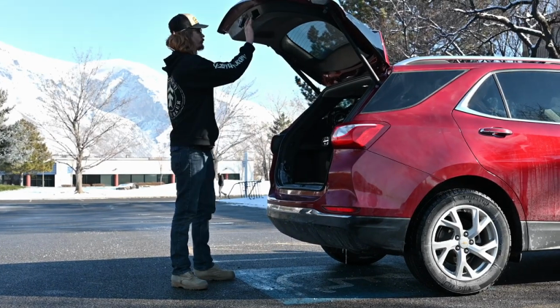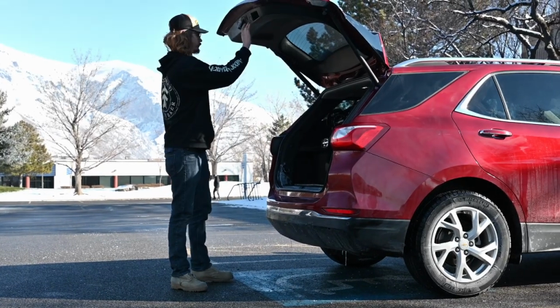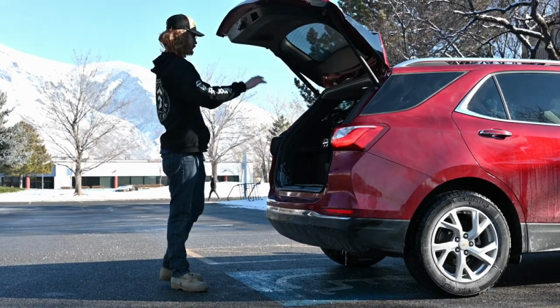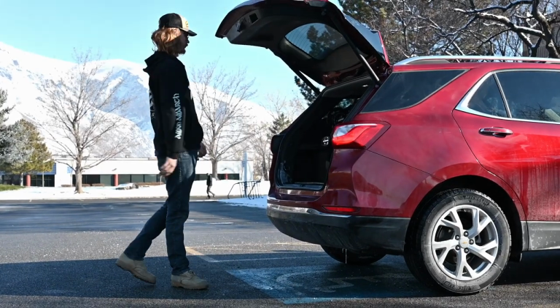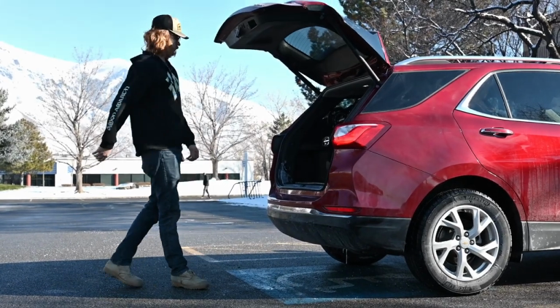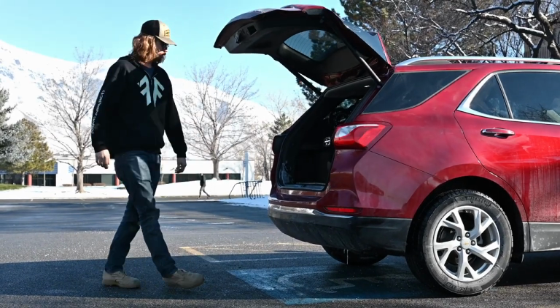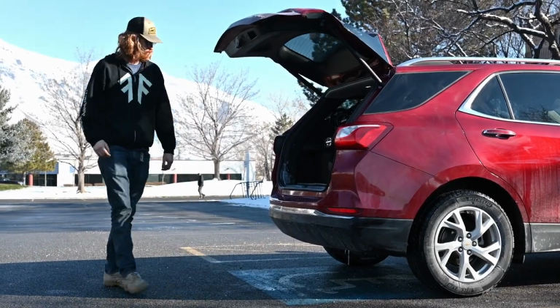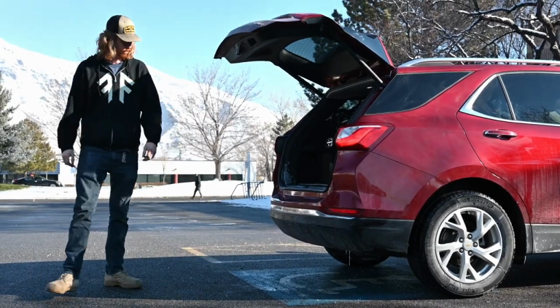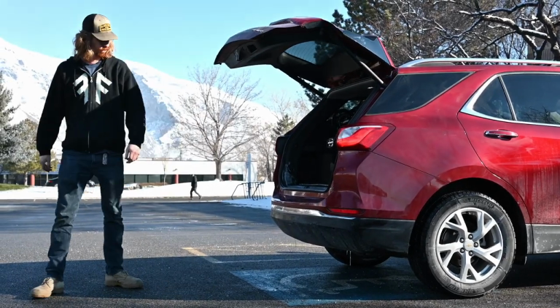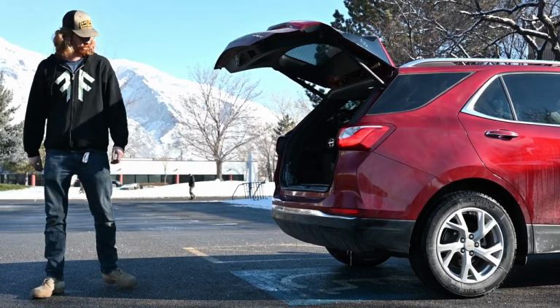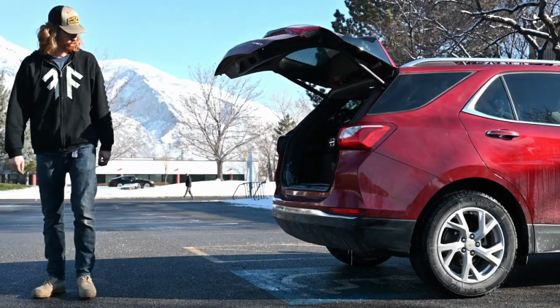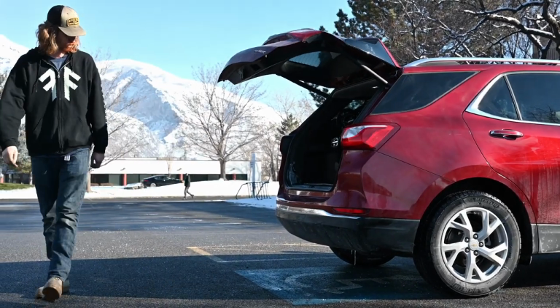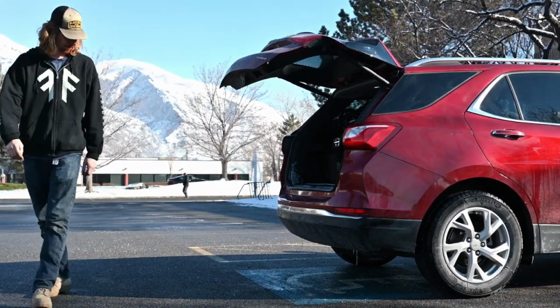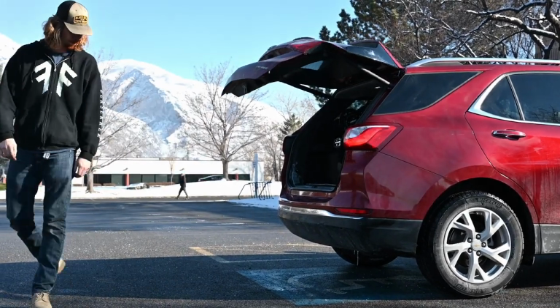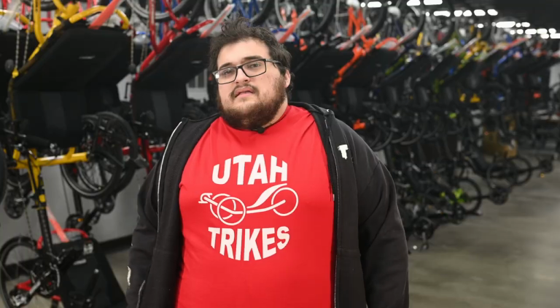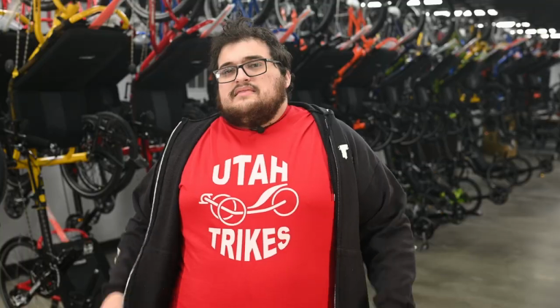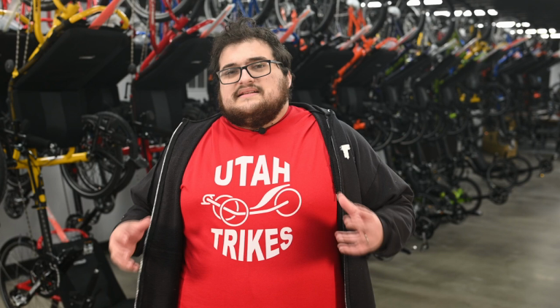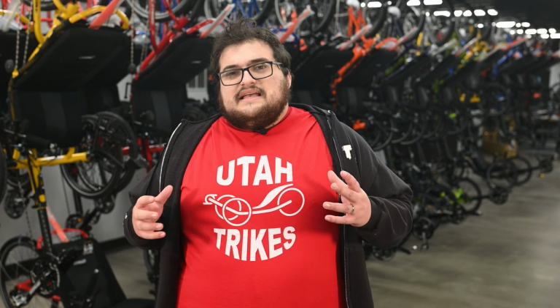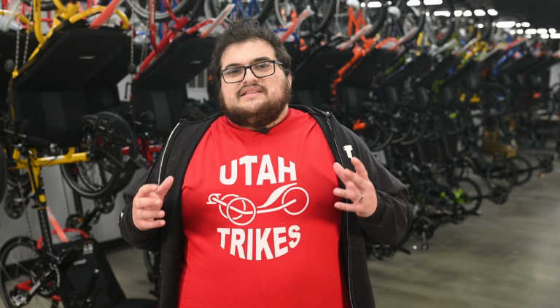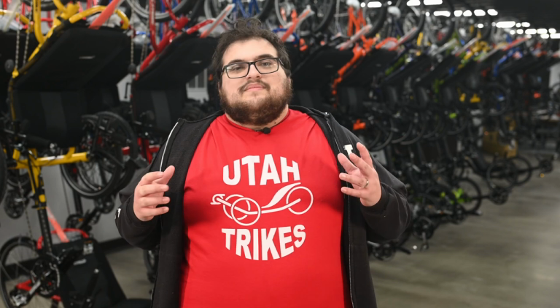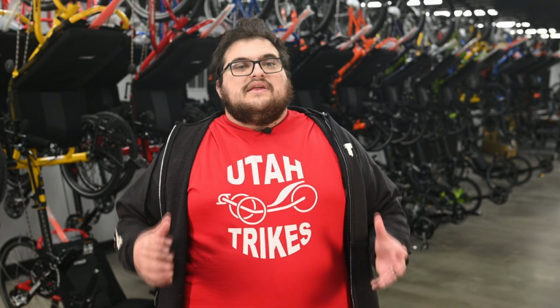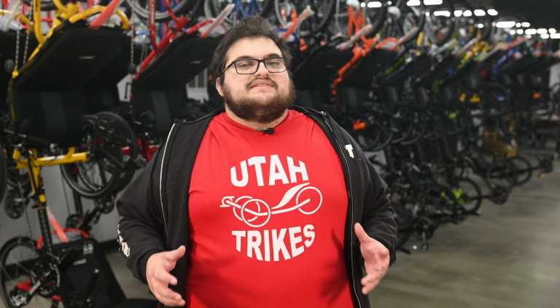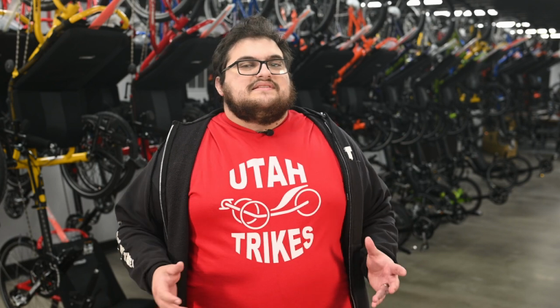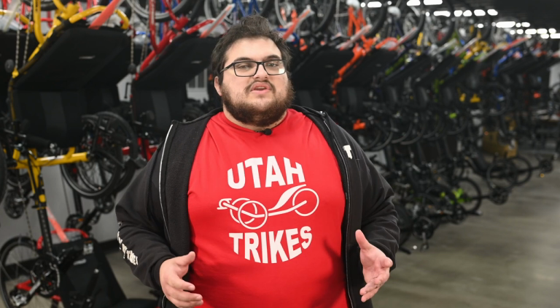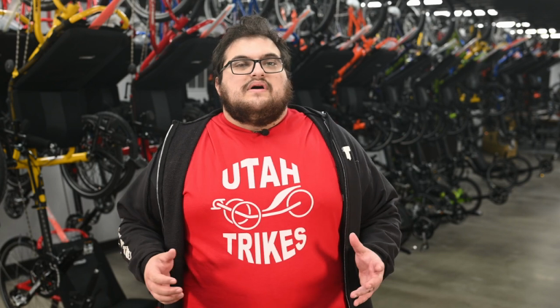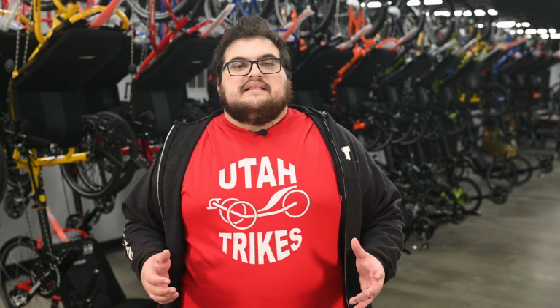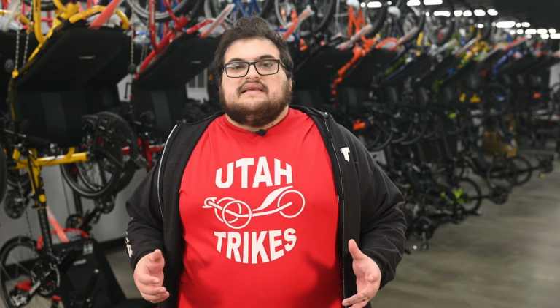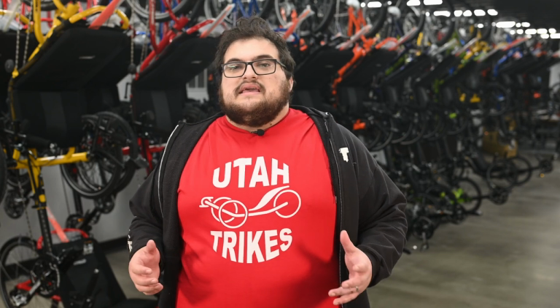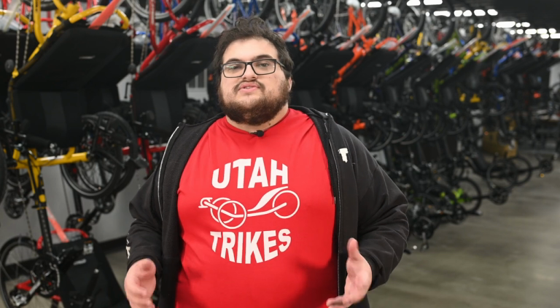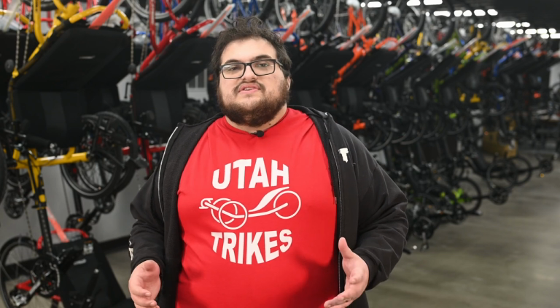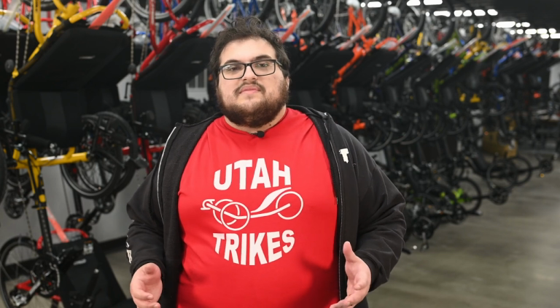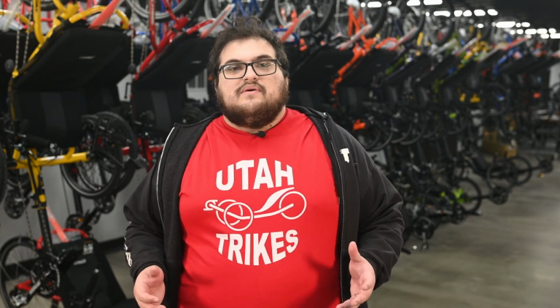The folded trike measures about 32 by 25 by 45 inches, so it will fit in the back of pretty much any SUV, crossover, and some cars. The Dumont weighs just 43 pounds, so it can be loaded easily.